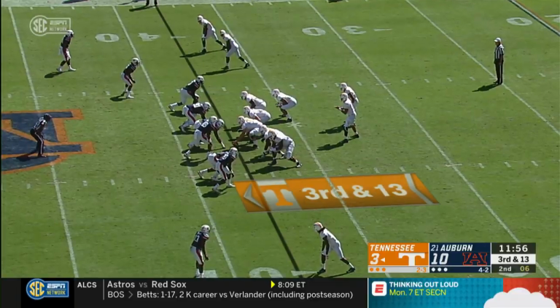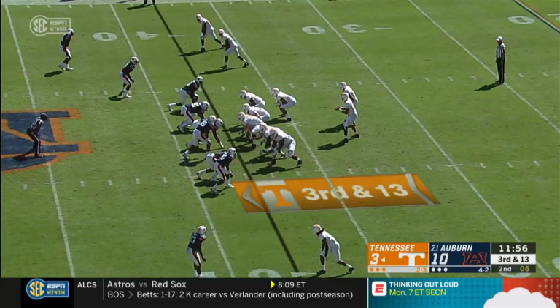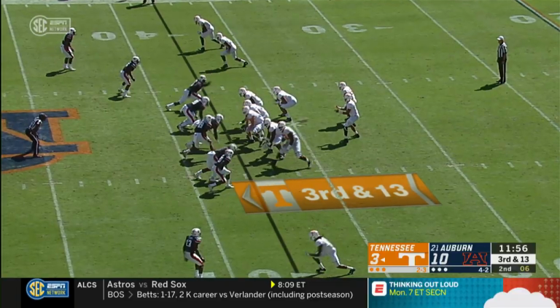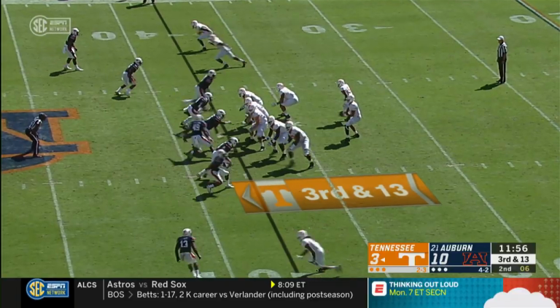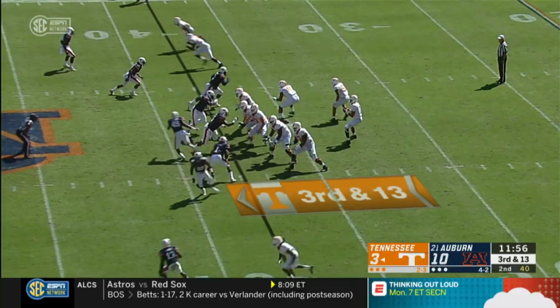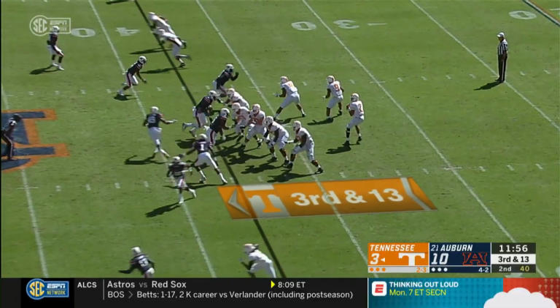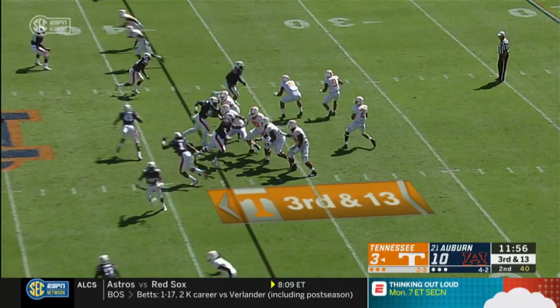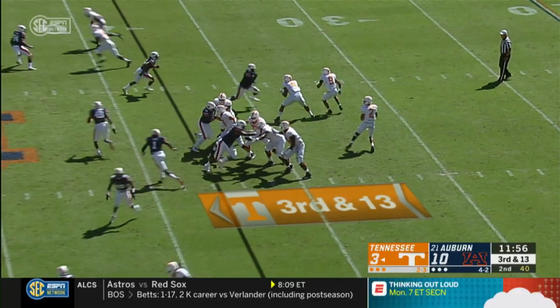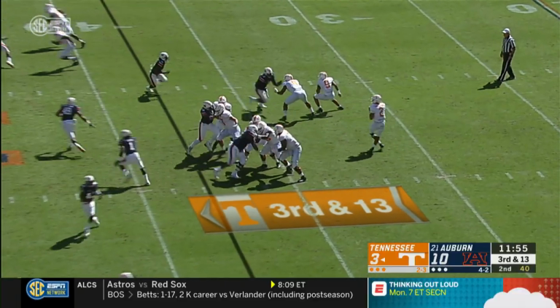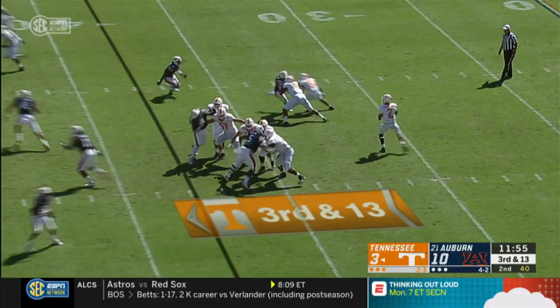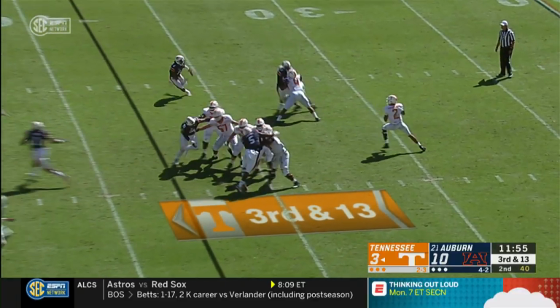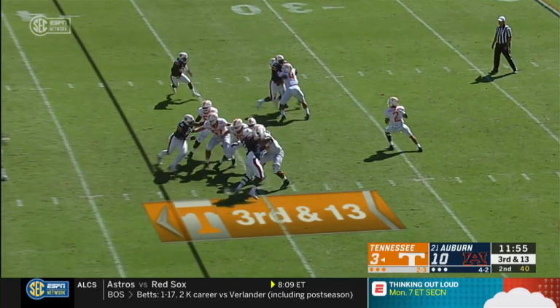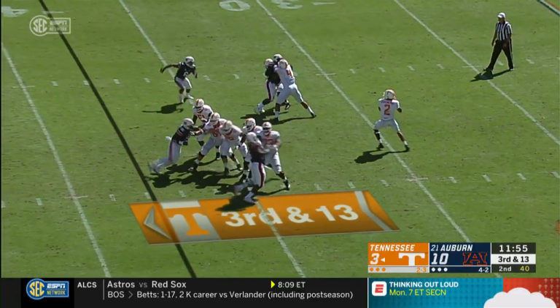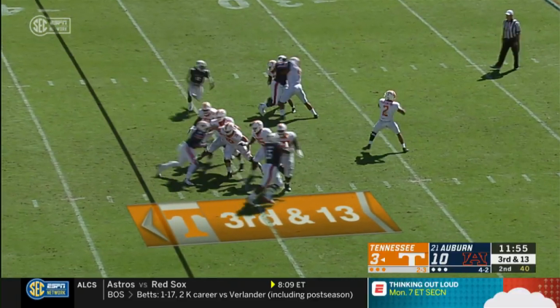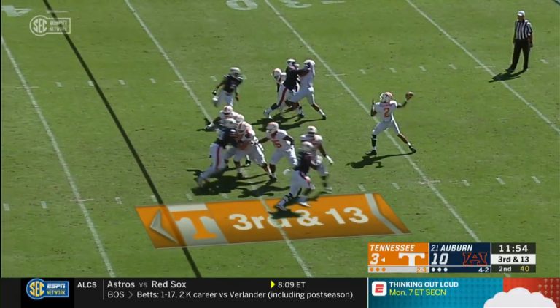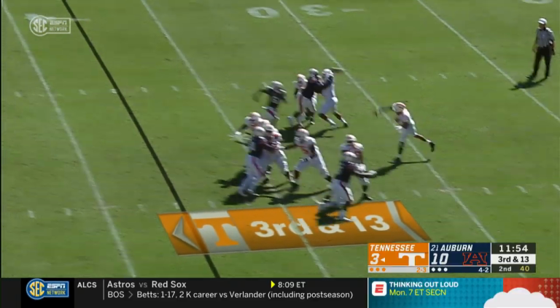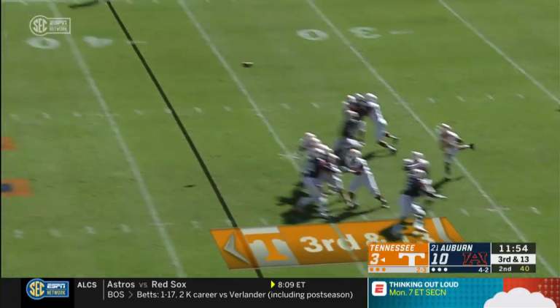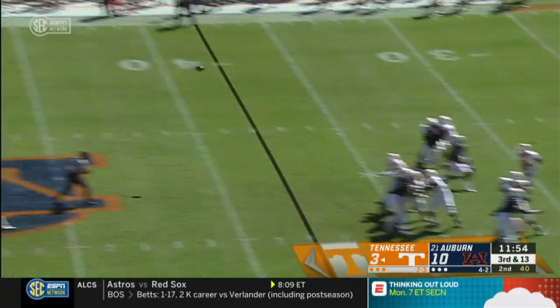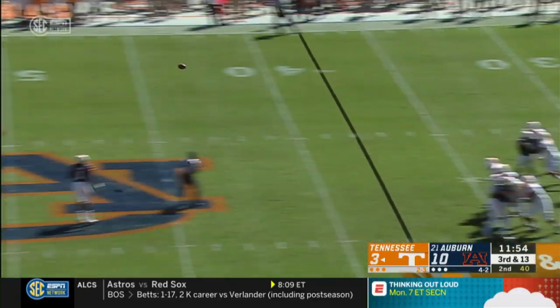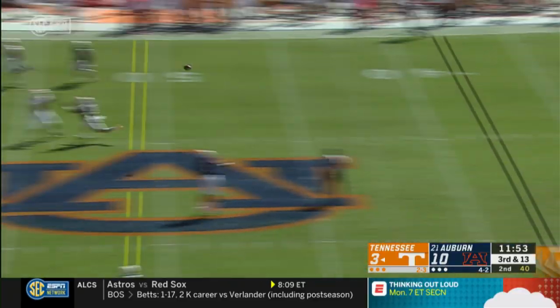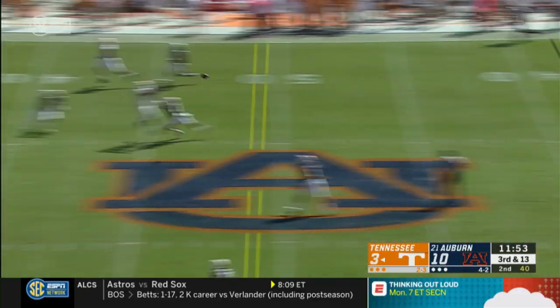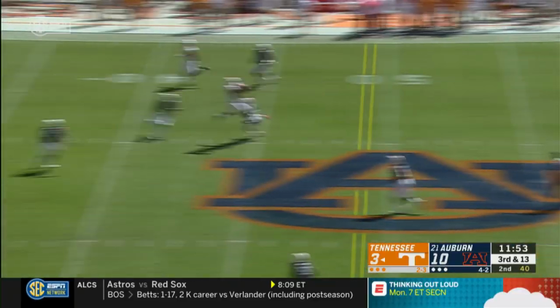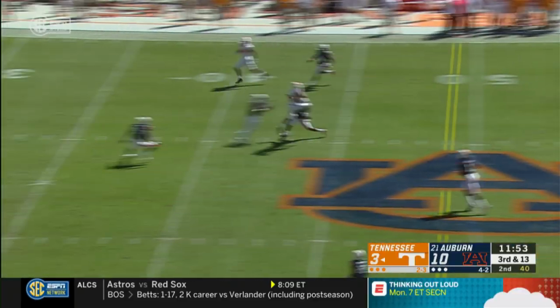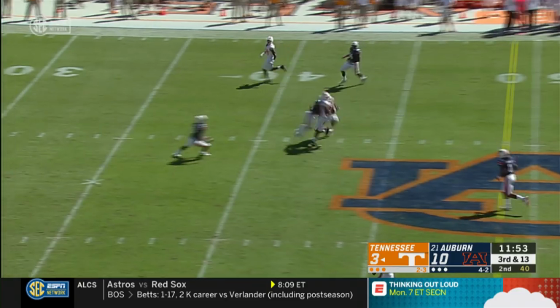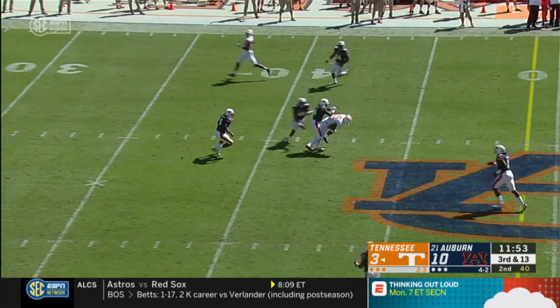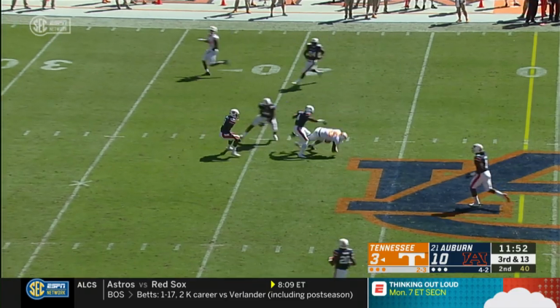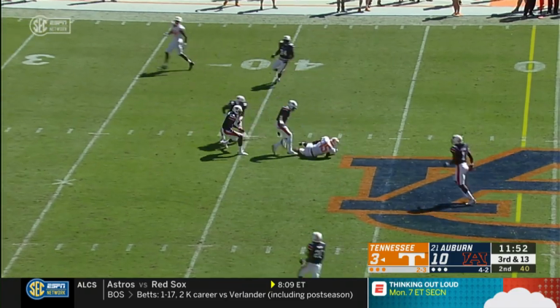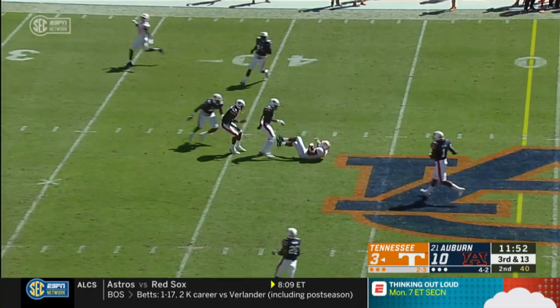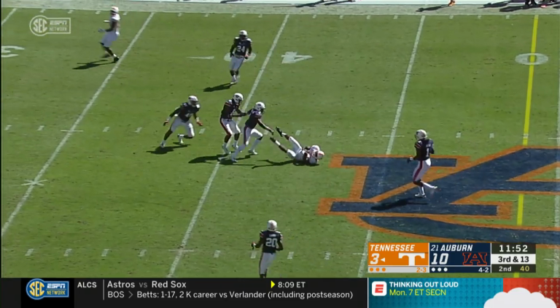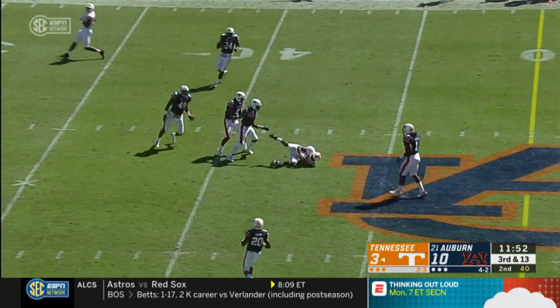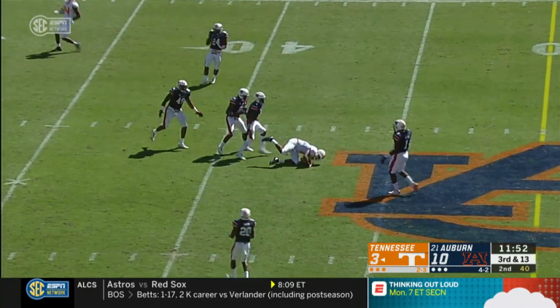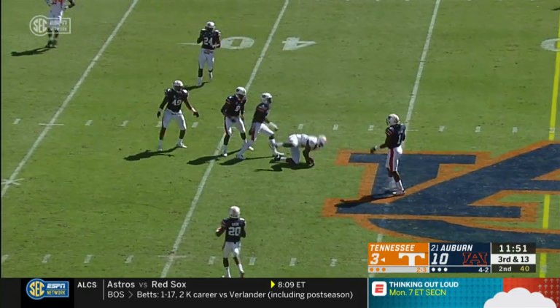Gets the snap, drops, looks, fires. Slant pass, and he's going to be caught.